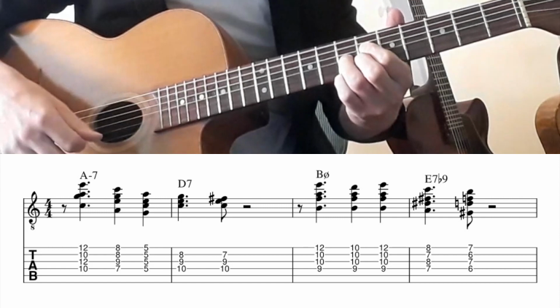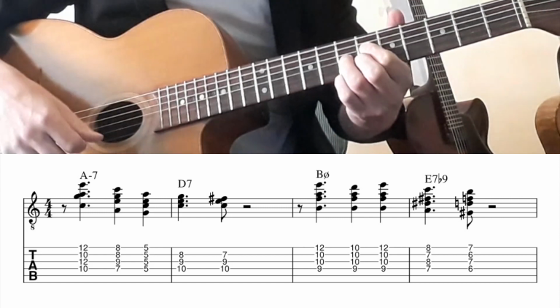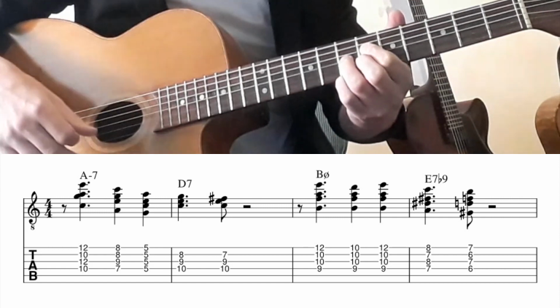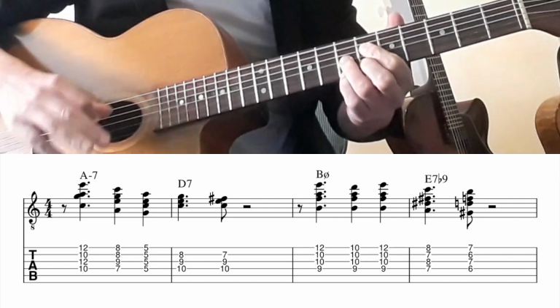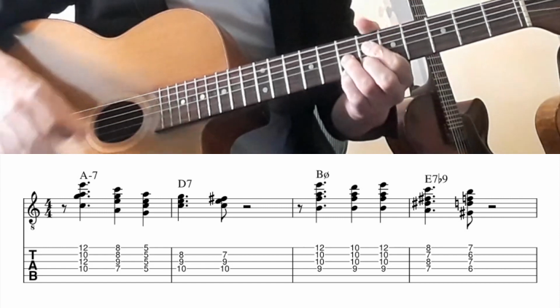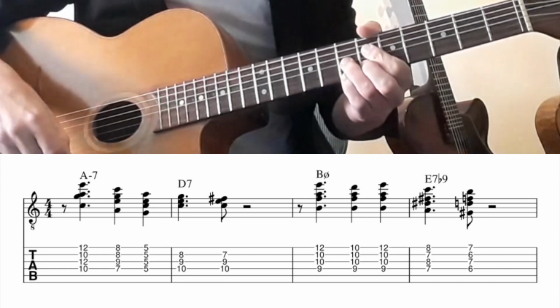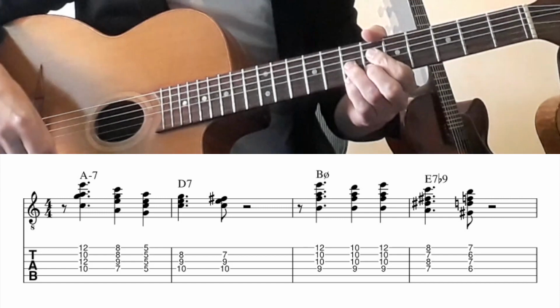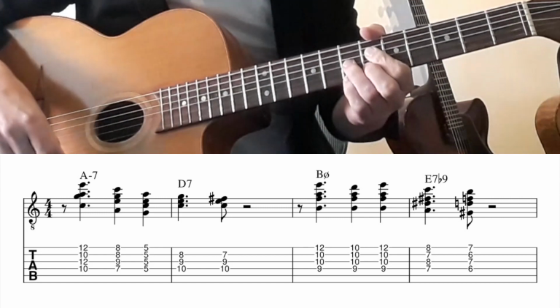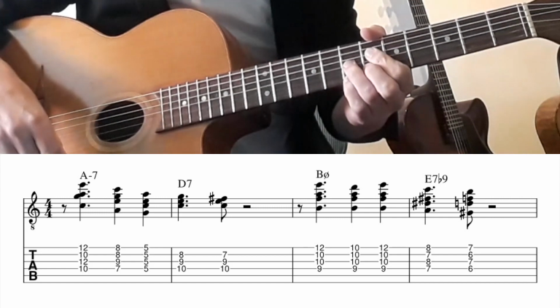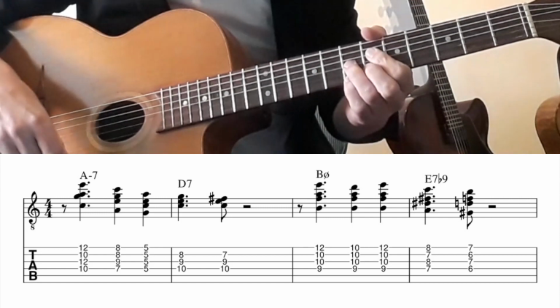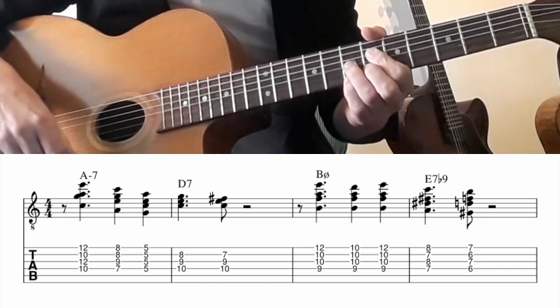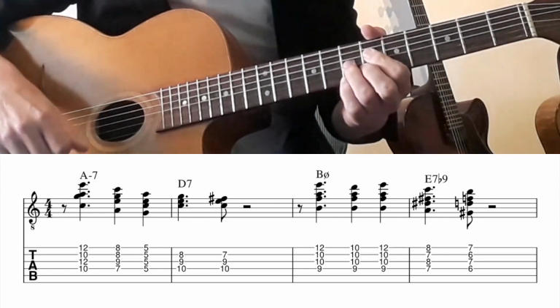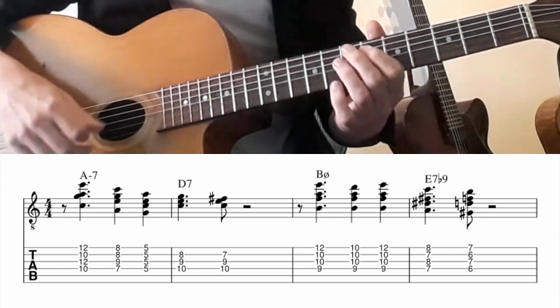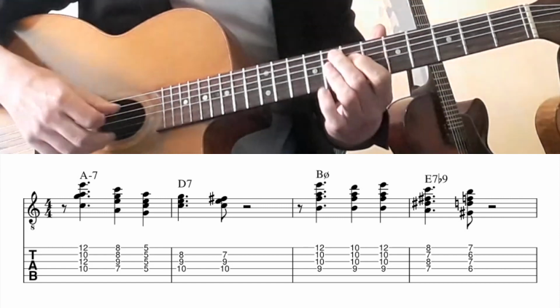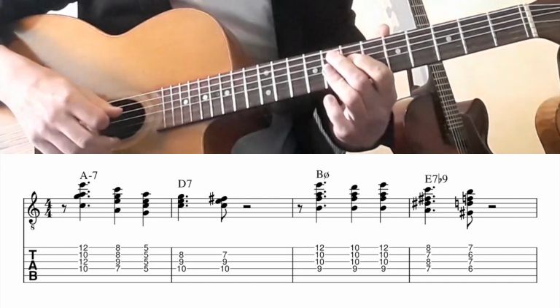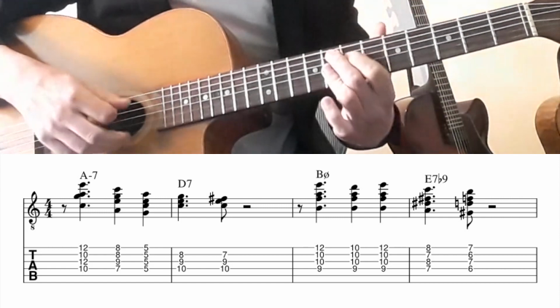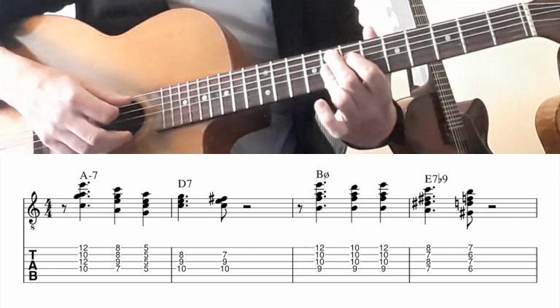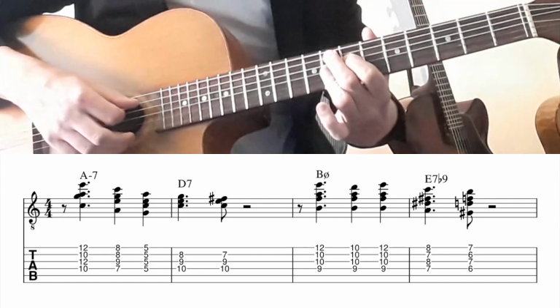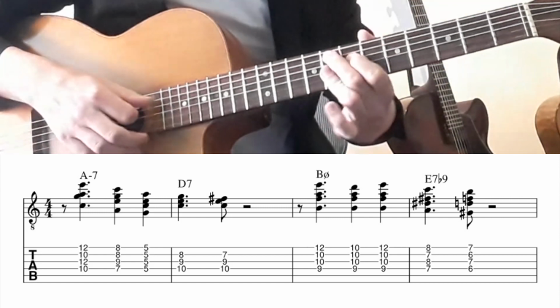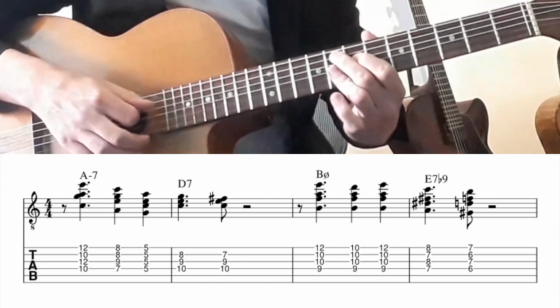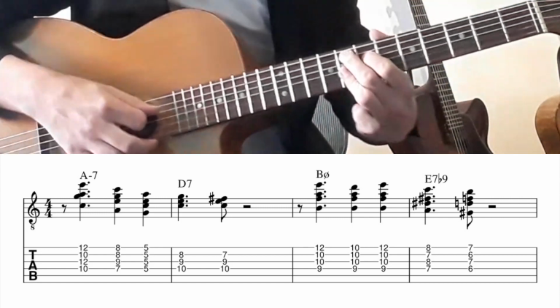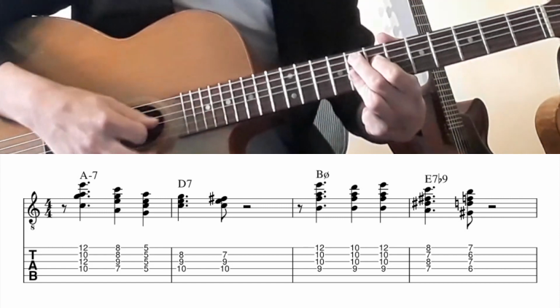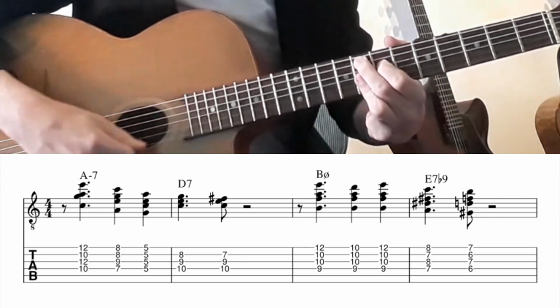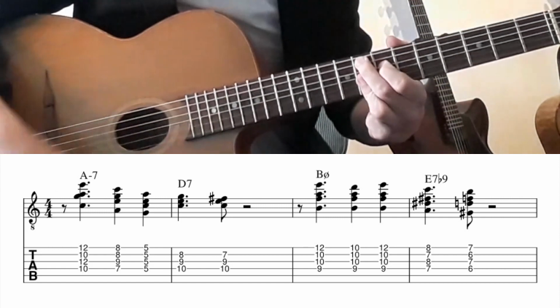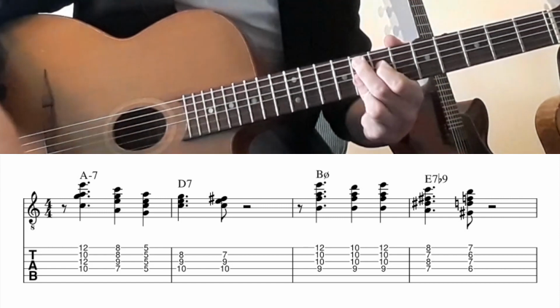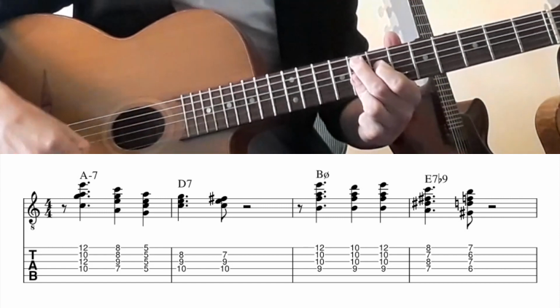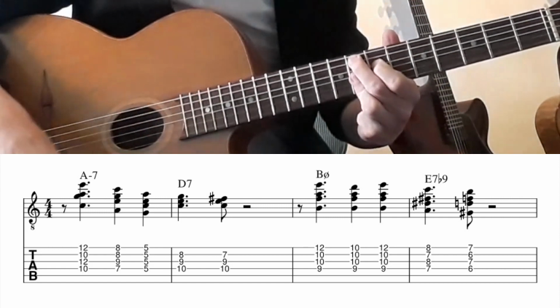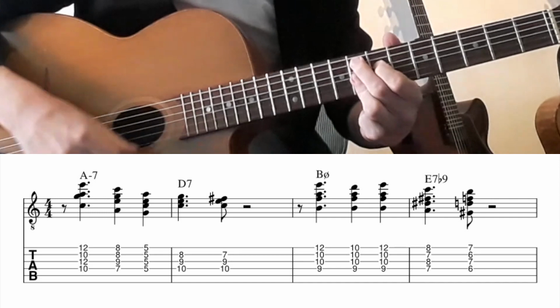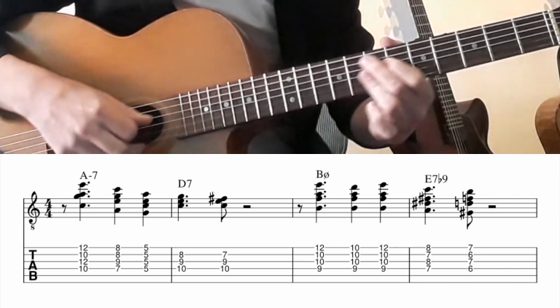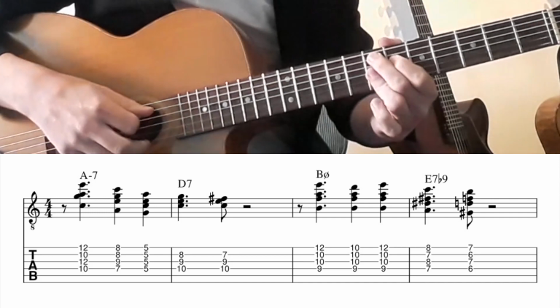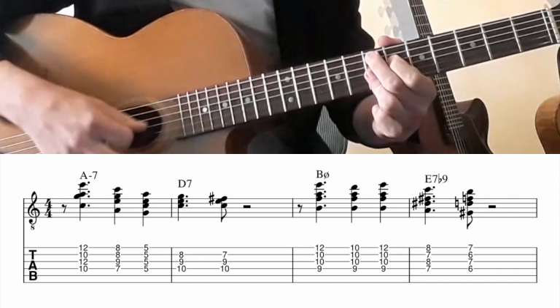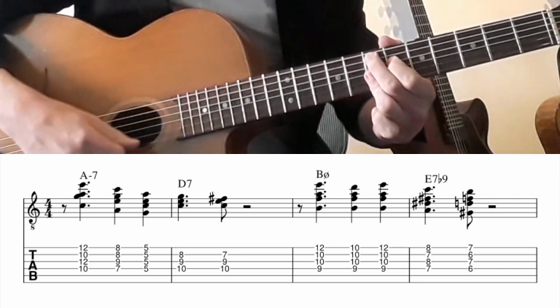But don't think too difficult about this. I see it as F7 to E7.